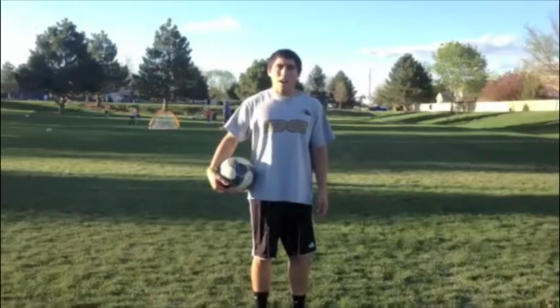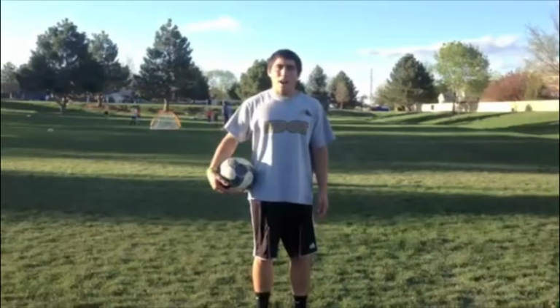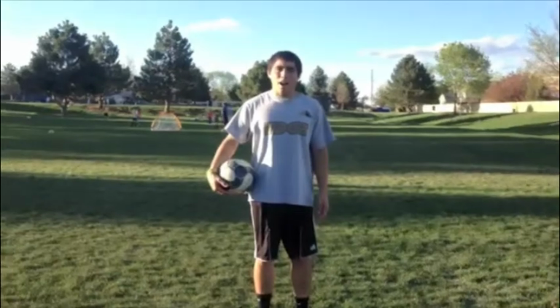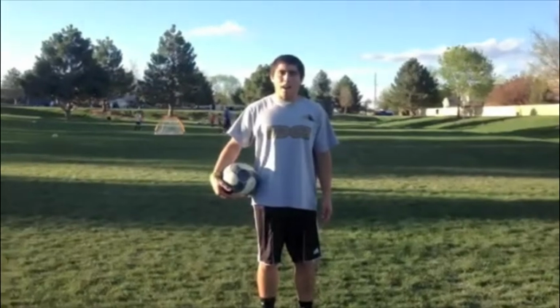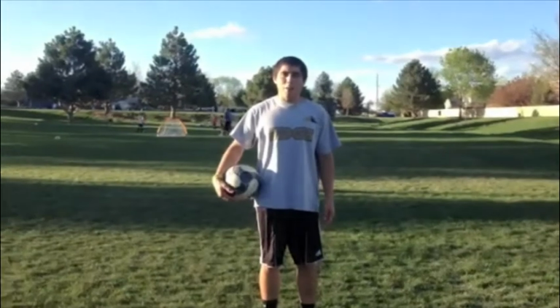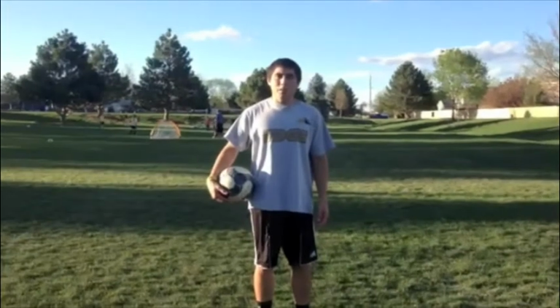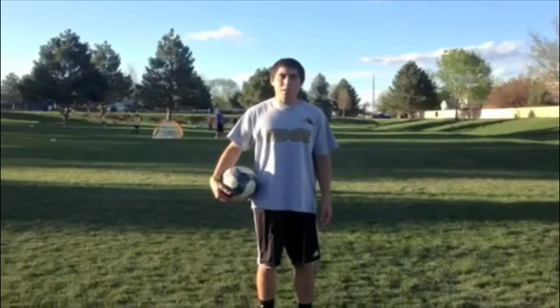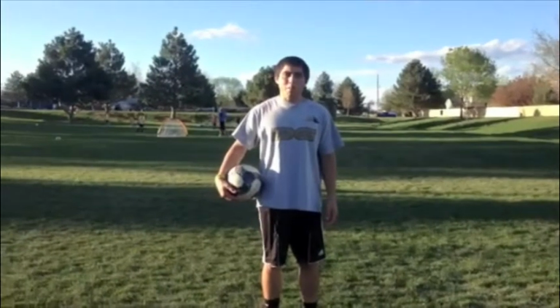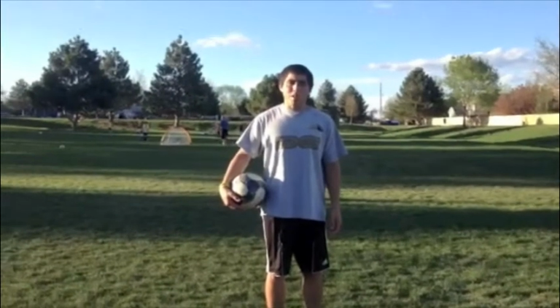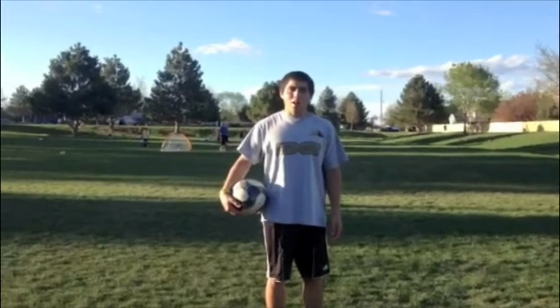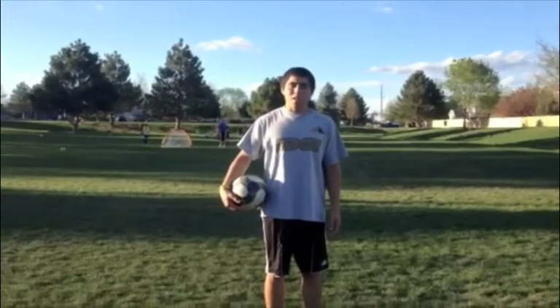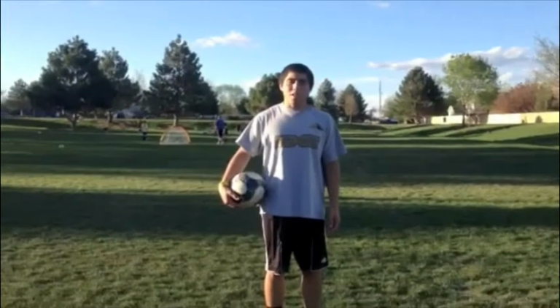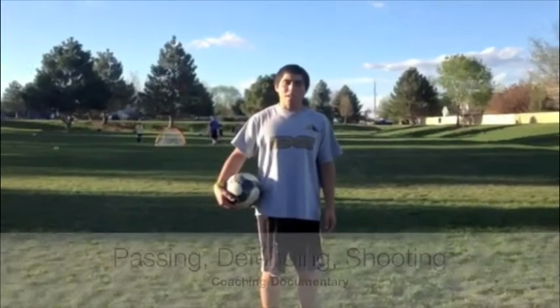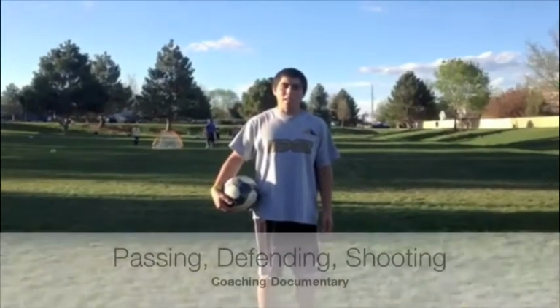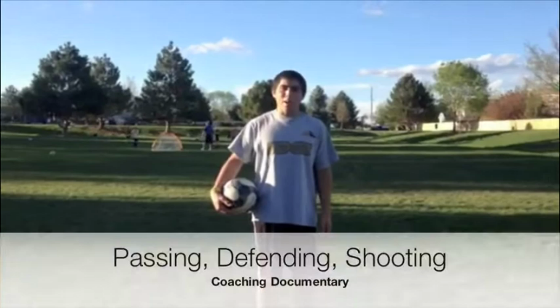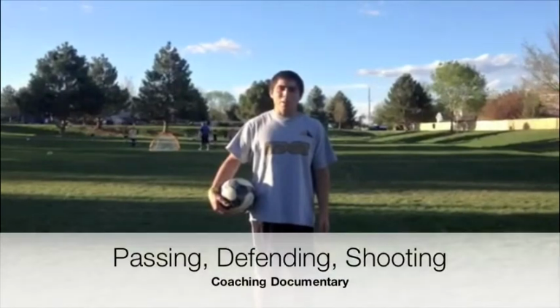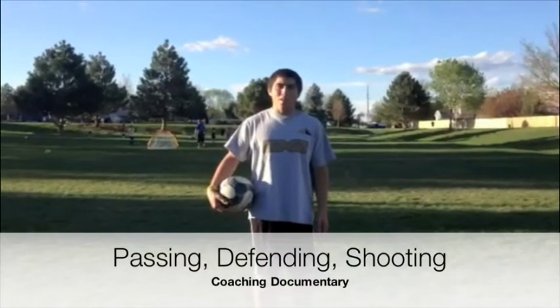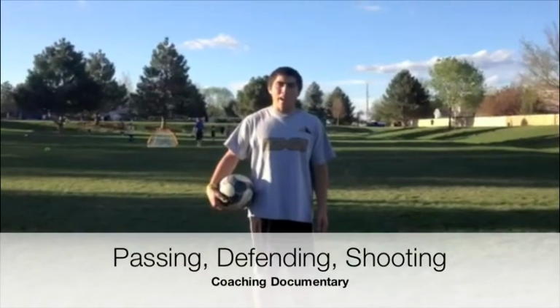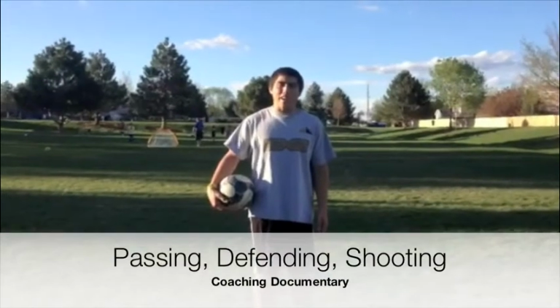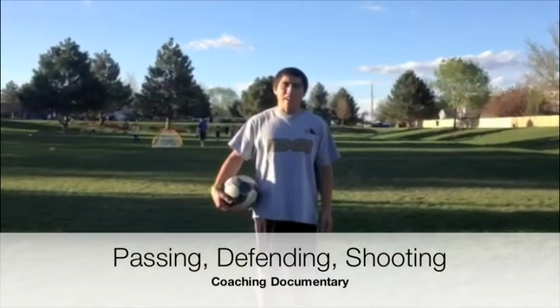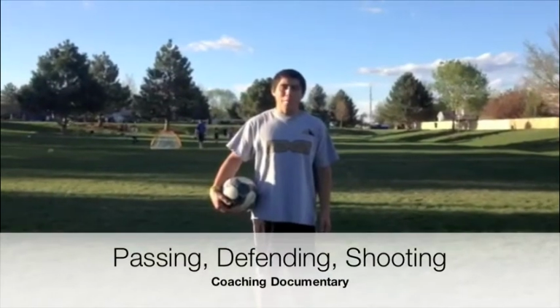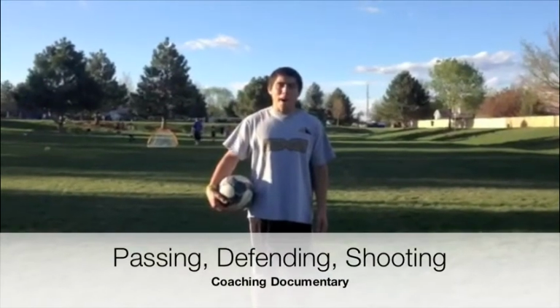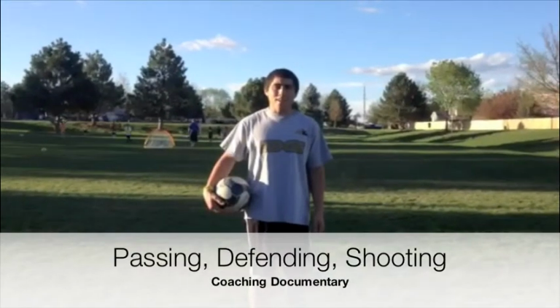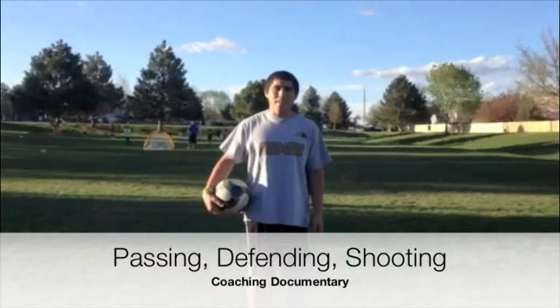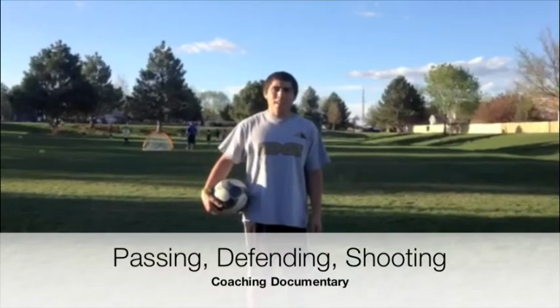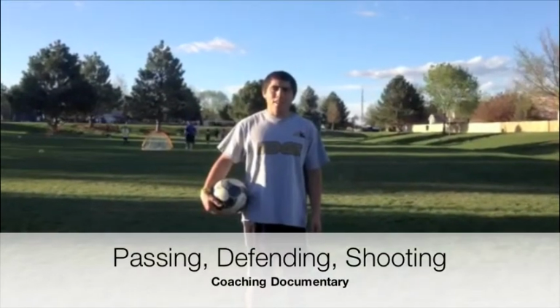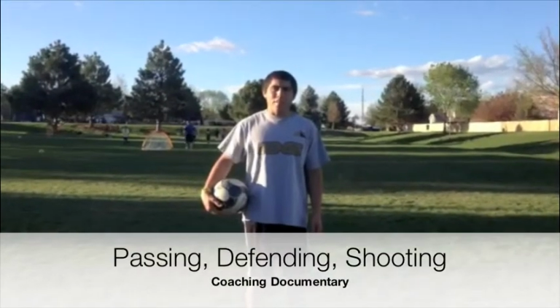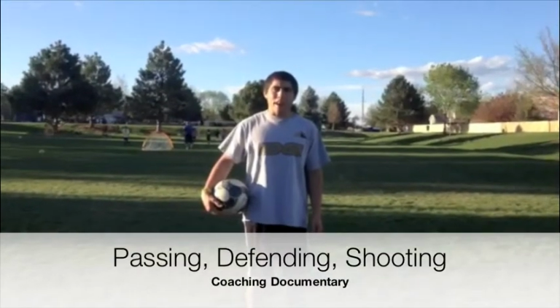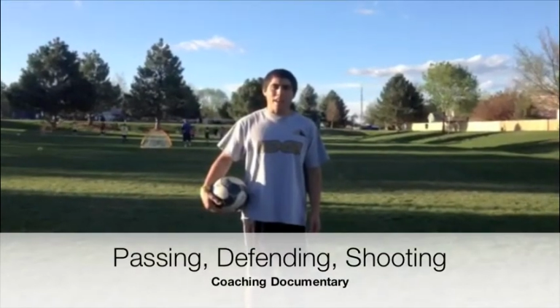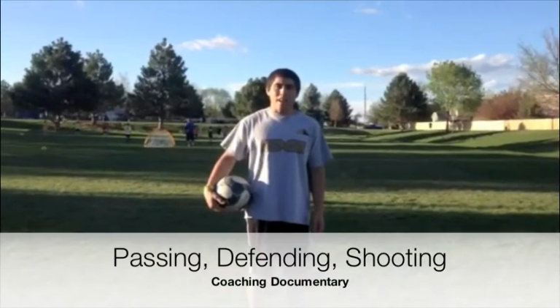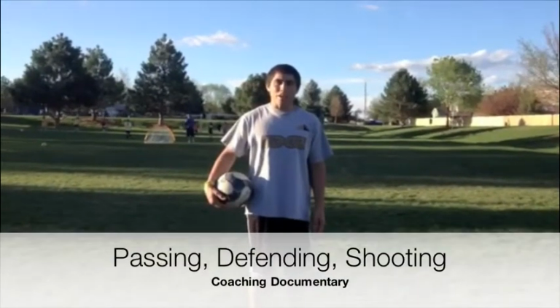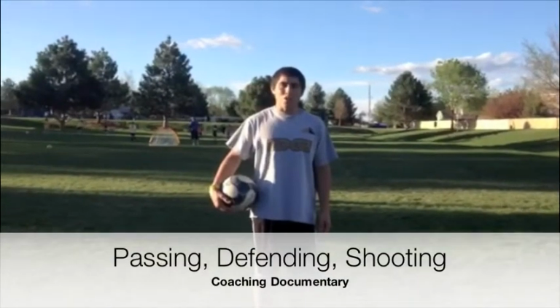Hi, I'm Jacob Gonzalez, and today we're going to learn how to pass, defend, and shoot.